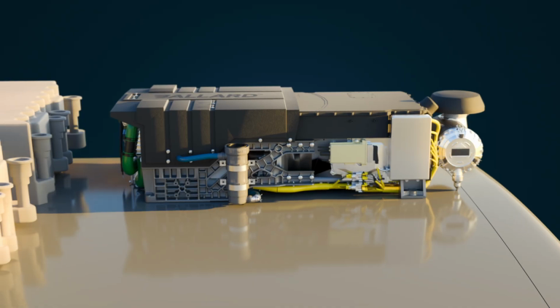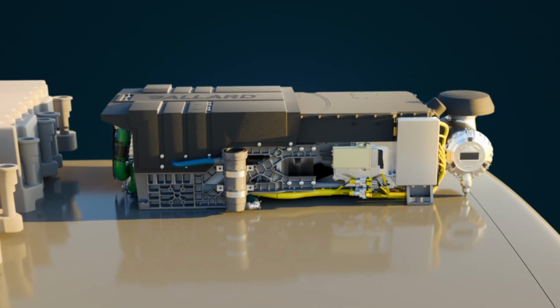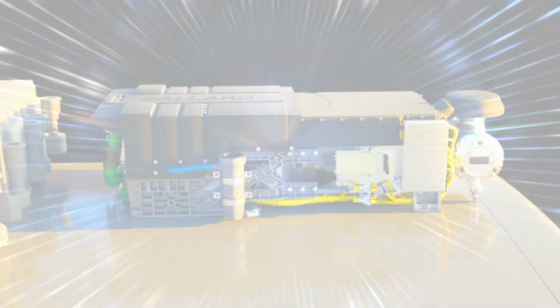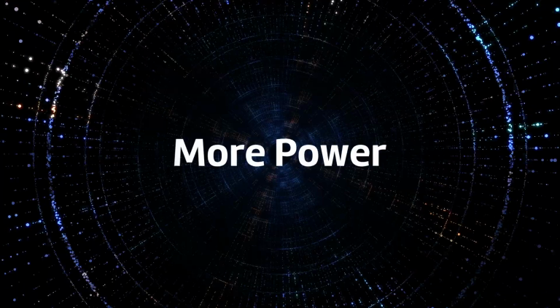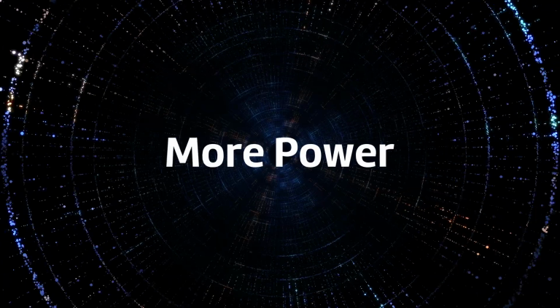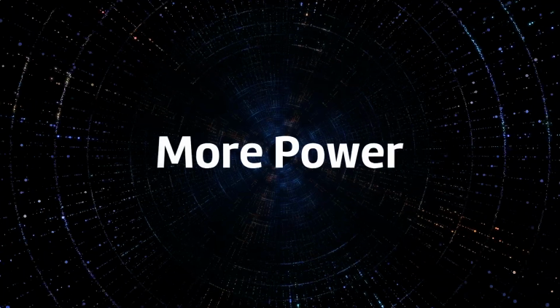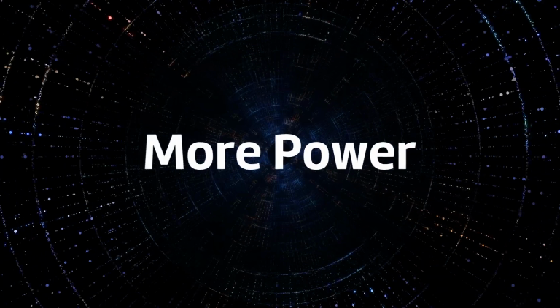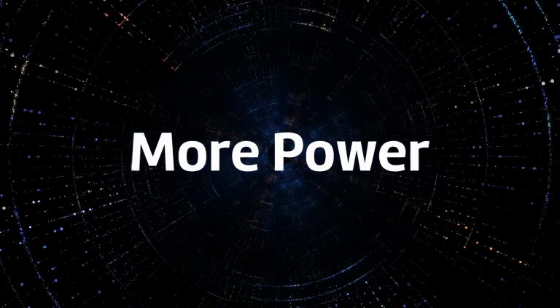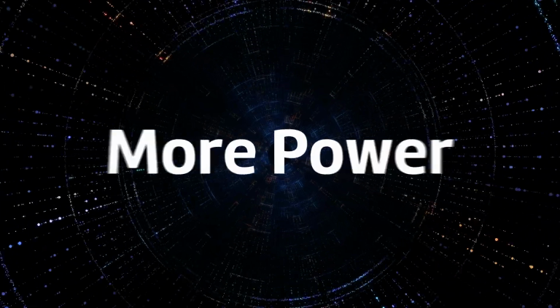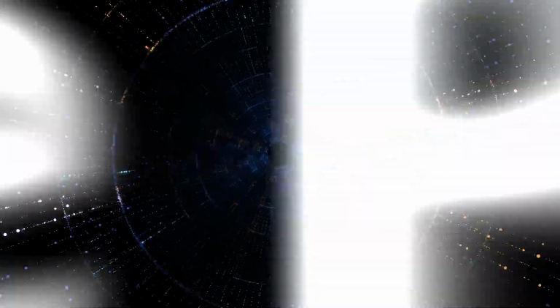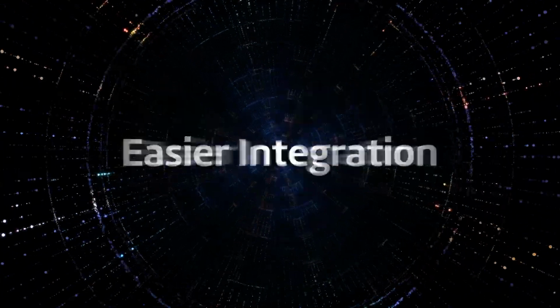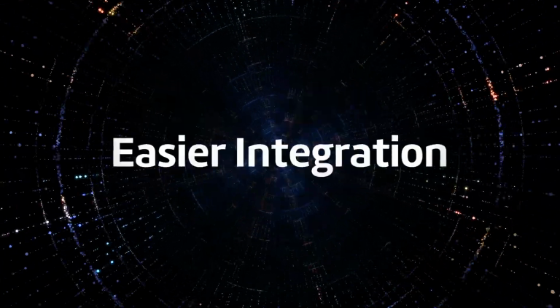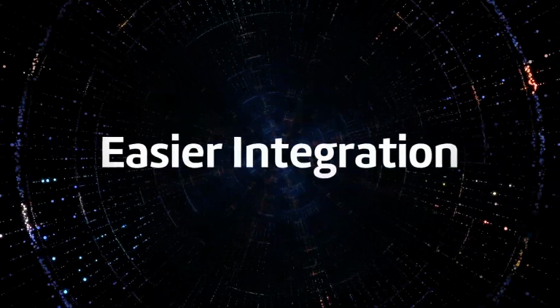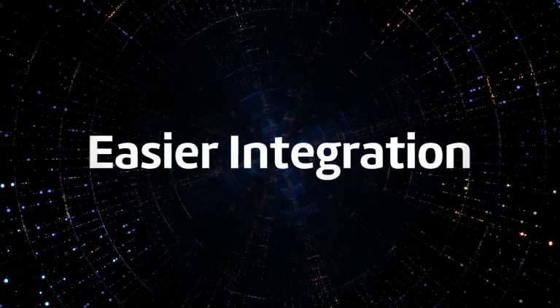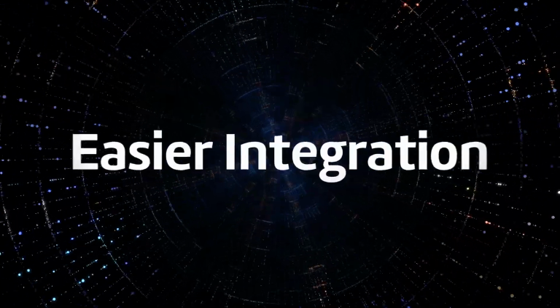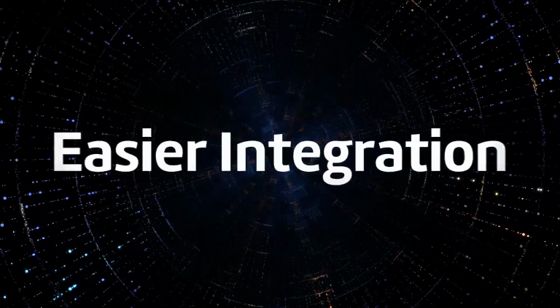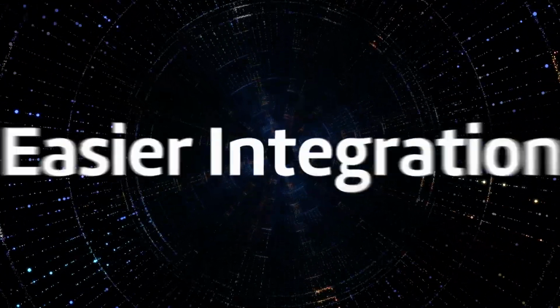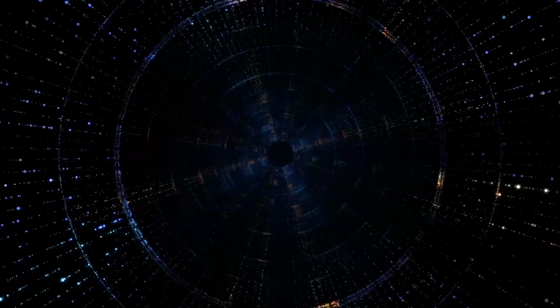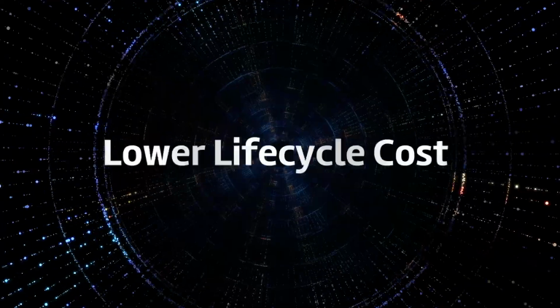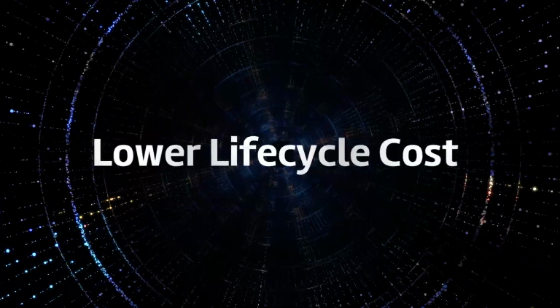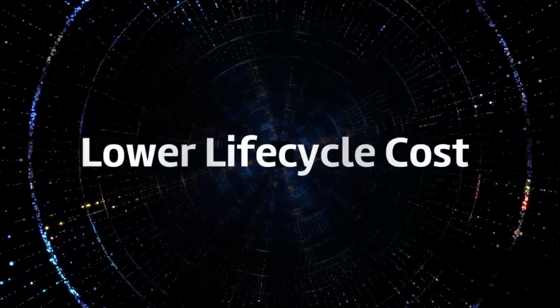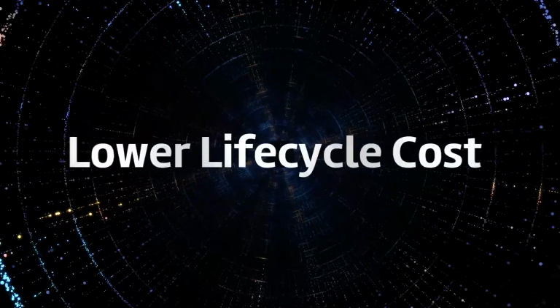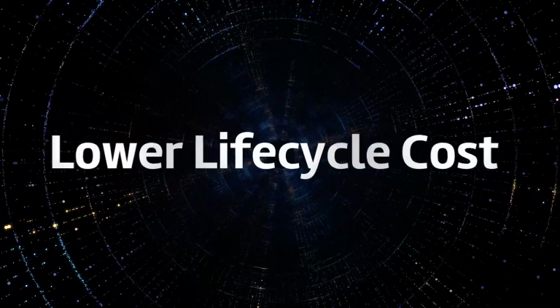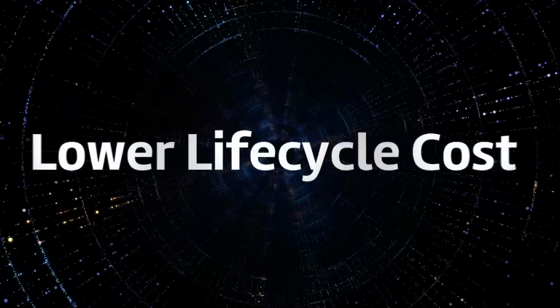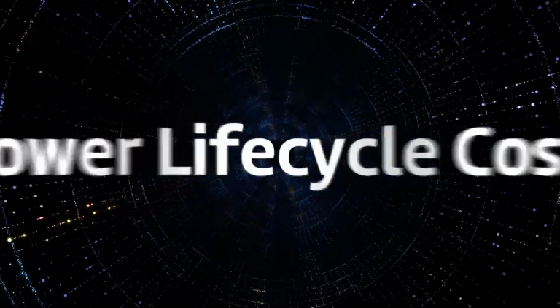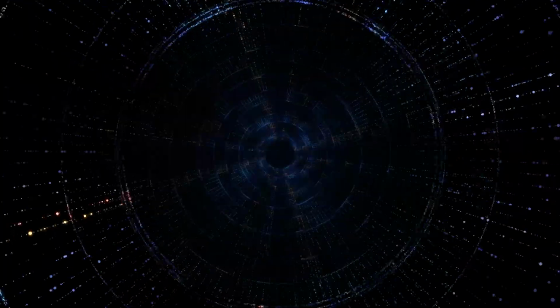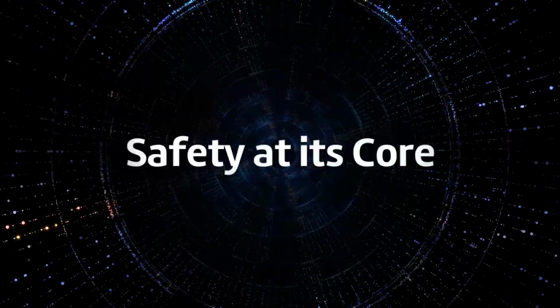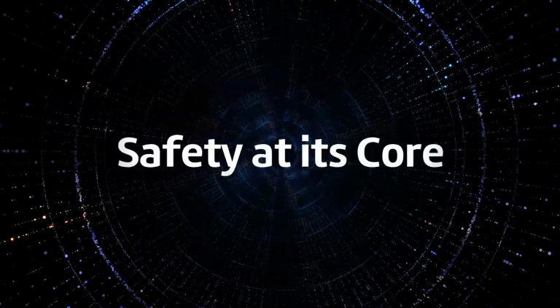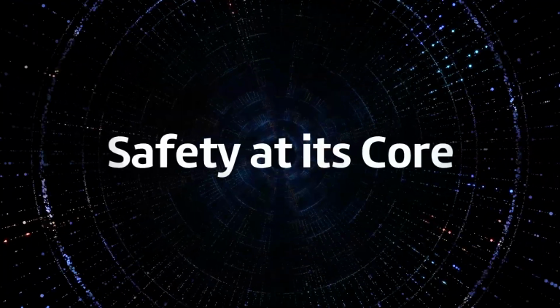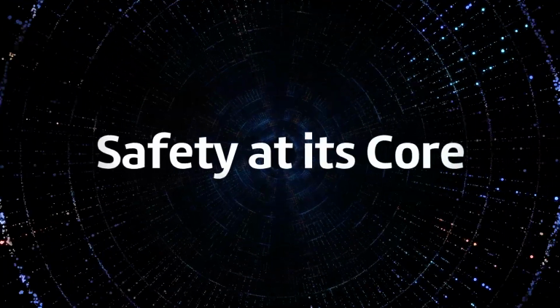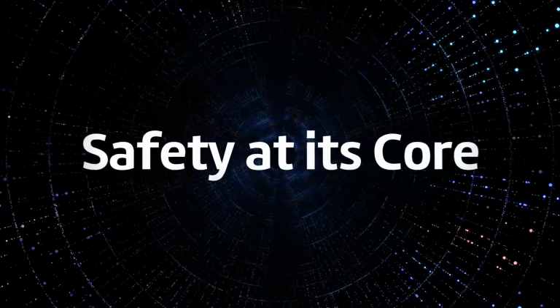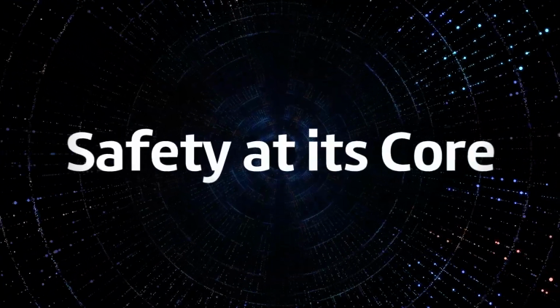With more power, easier integration, lower lifecycle cost, and safety at its core.